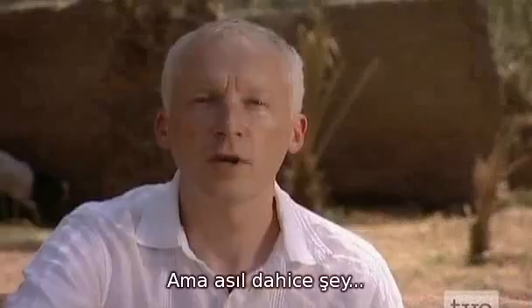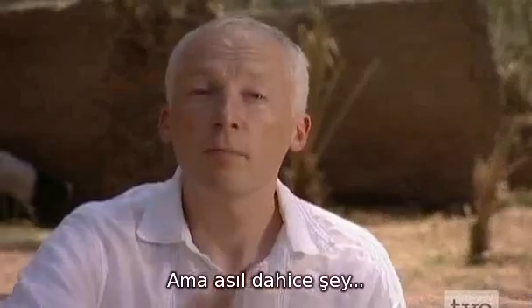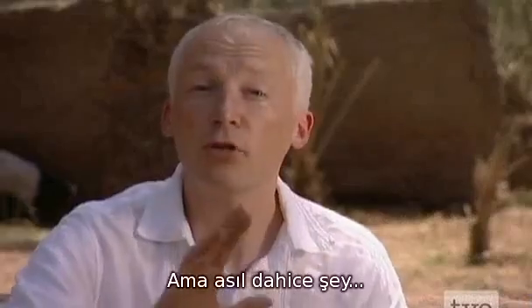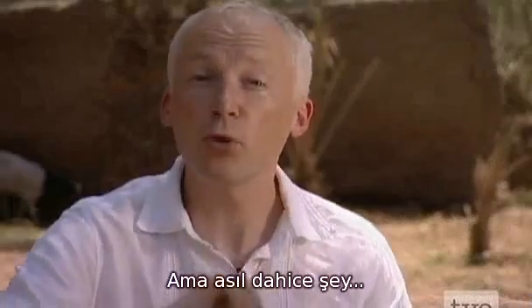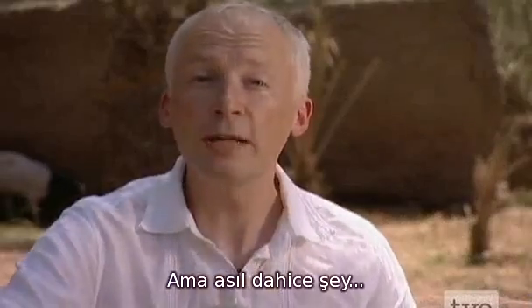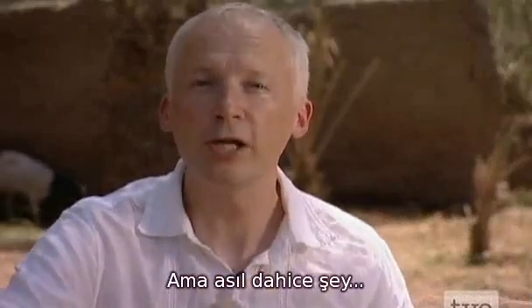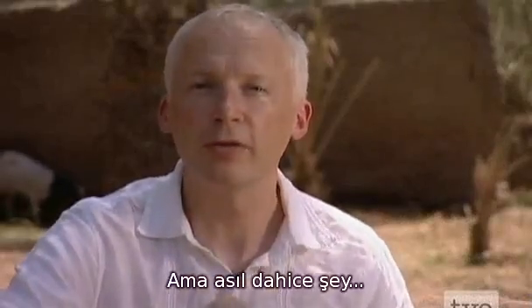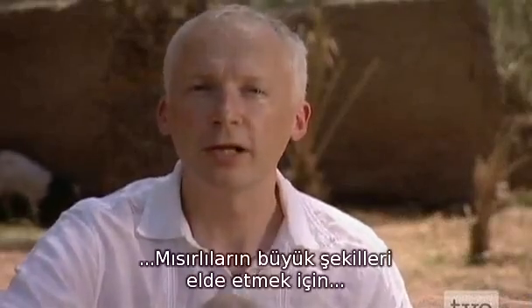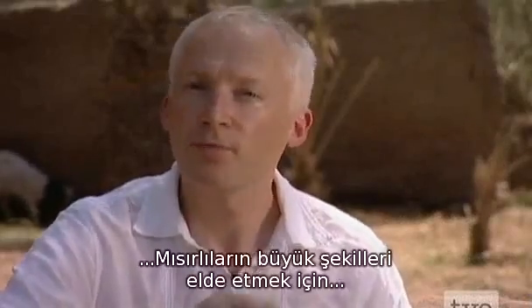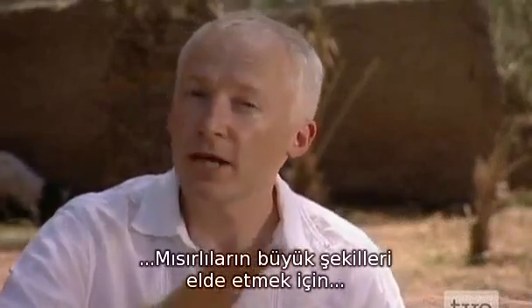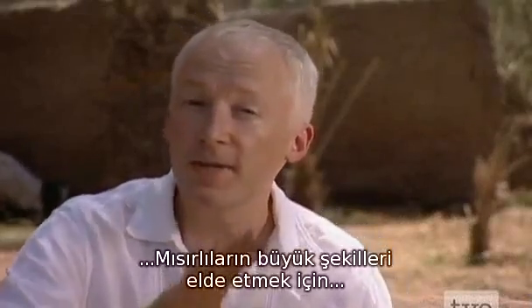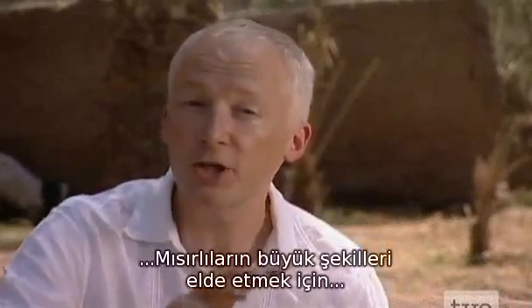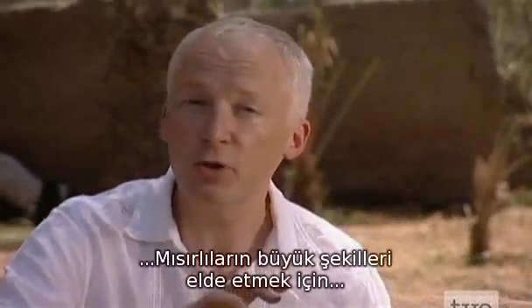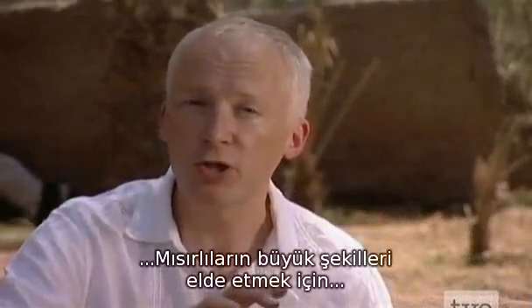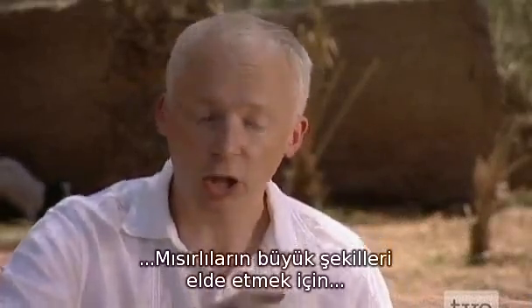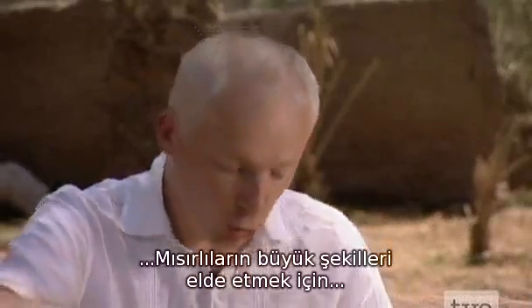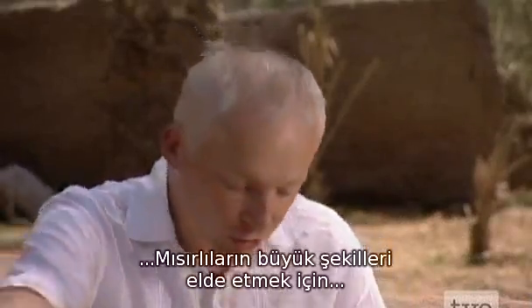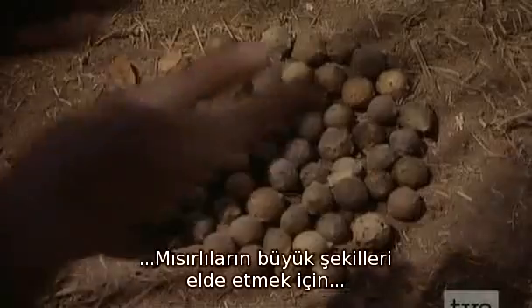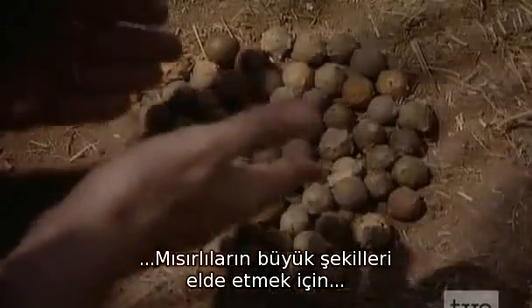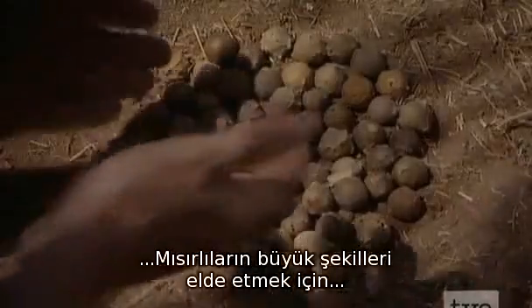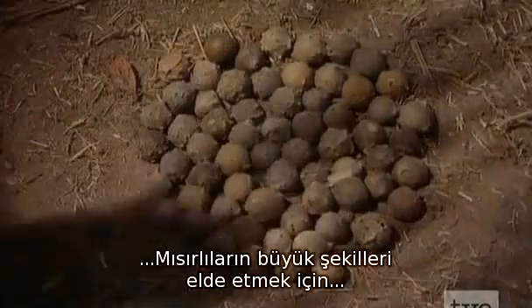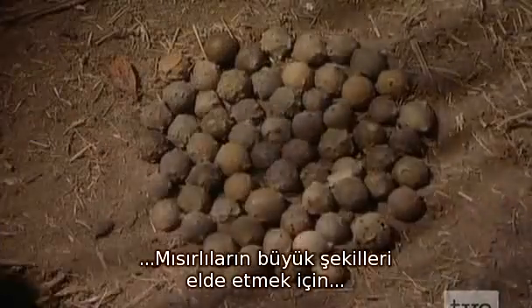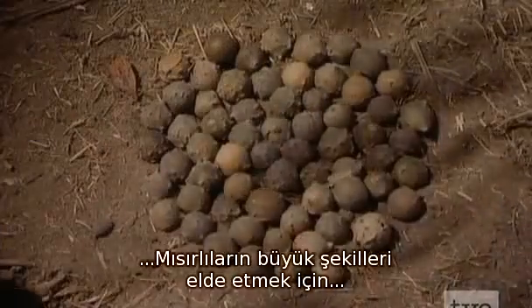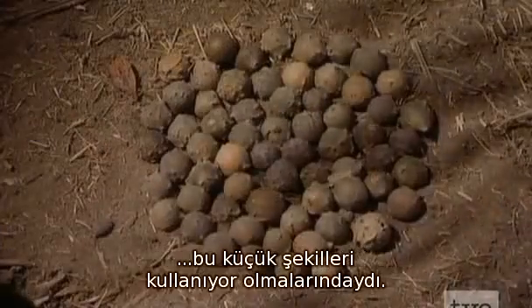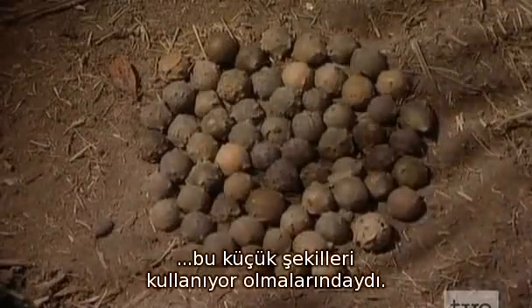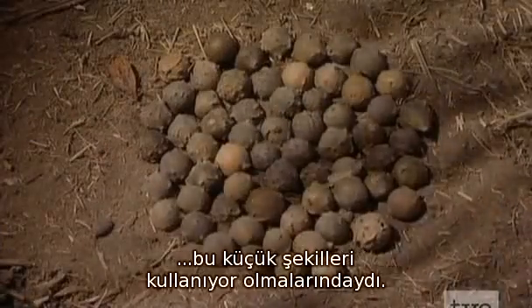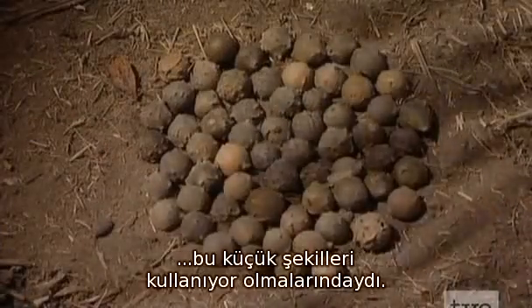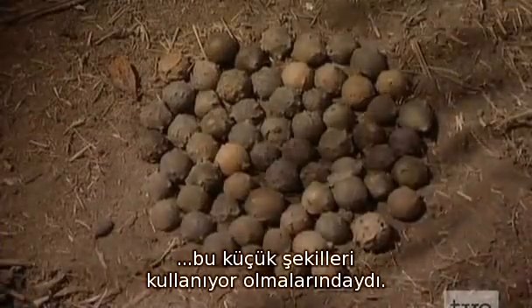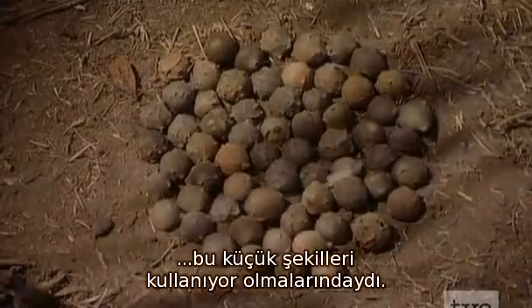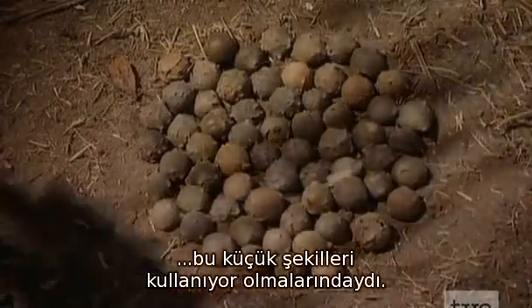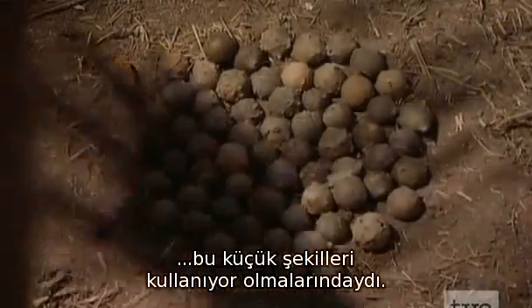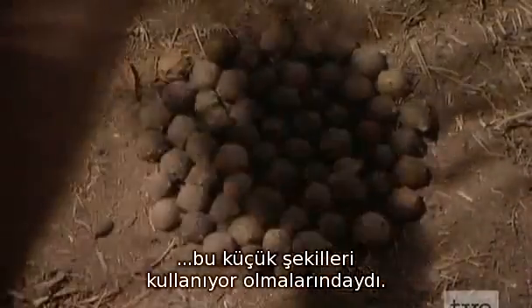But the really brilliant thing is the Egyptians are using these smaller shapes to capture the larger shape.